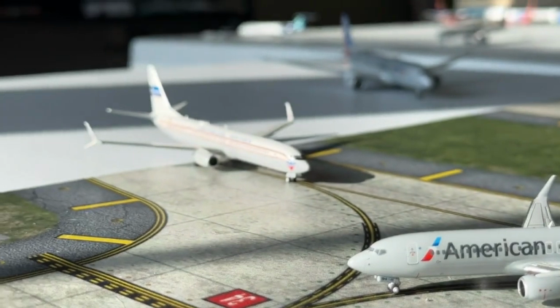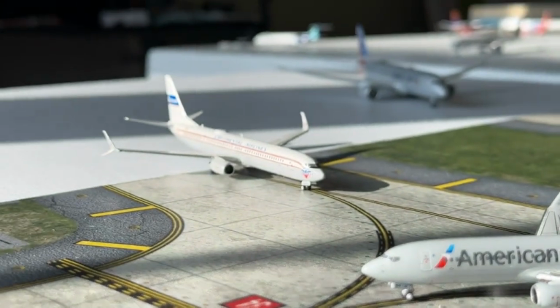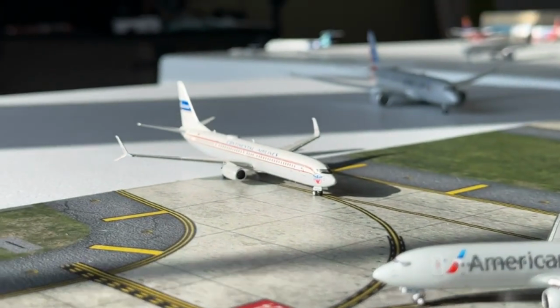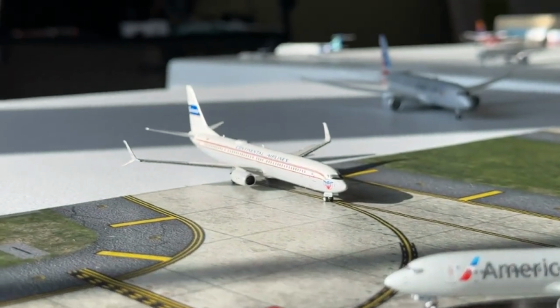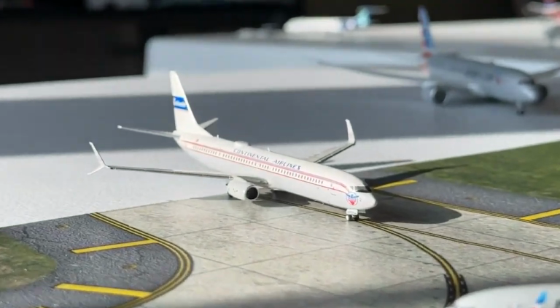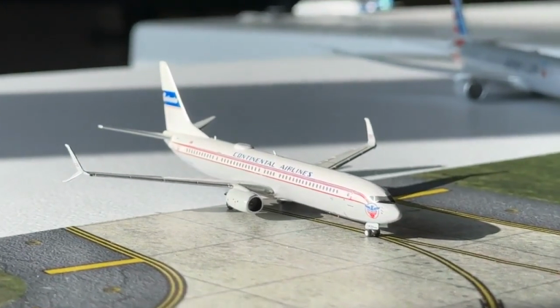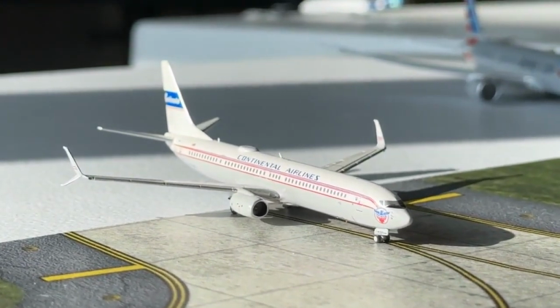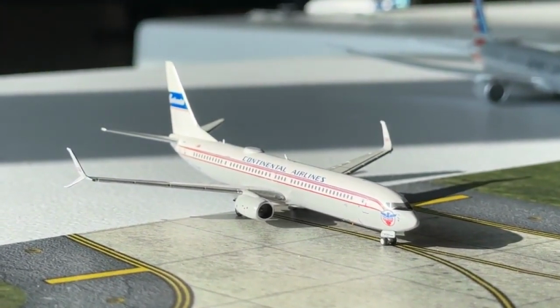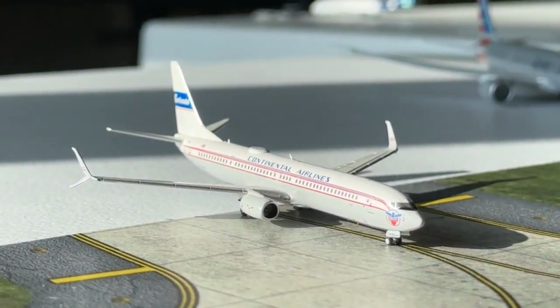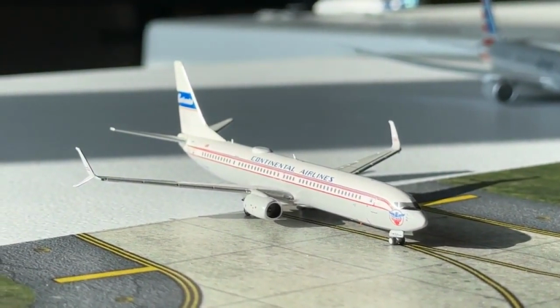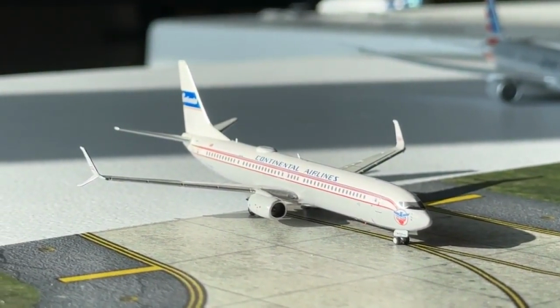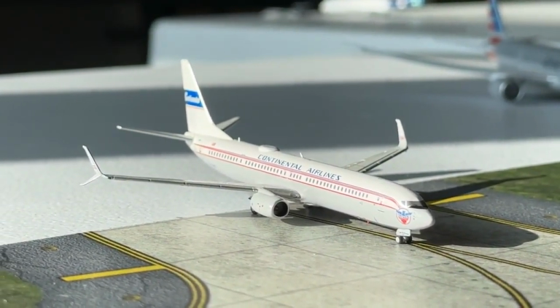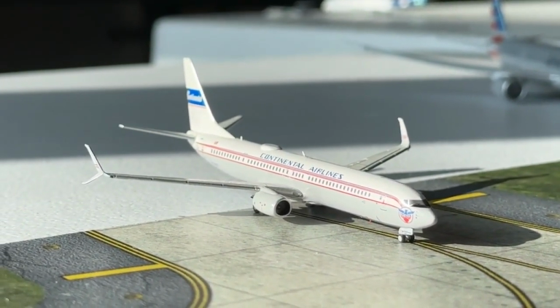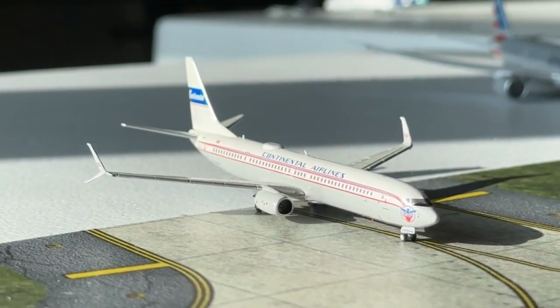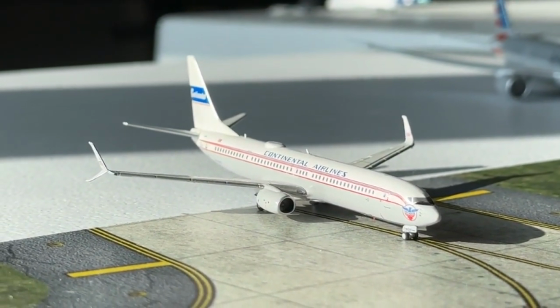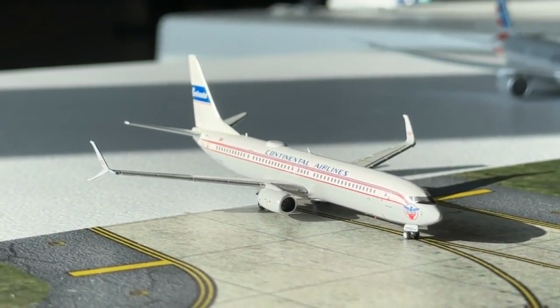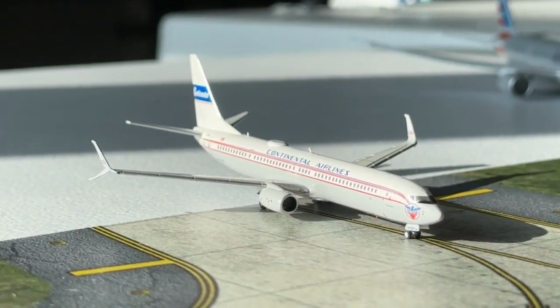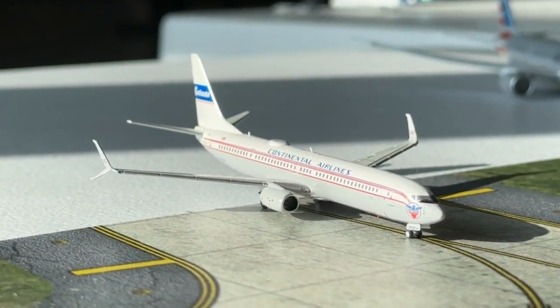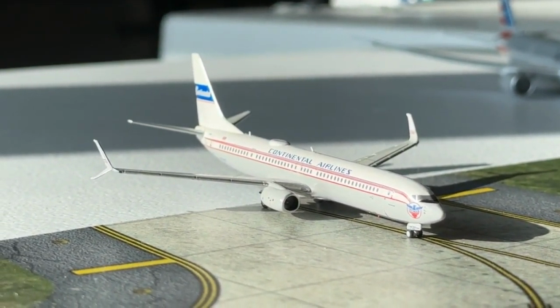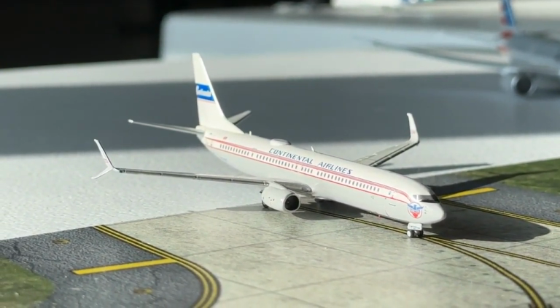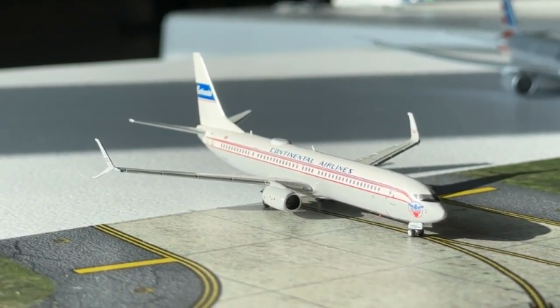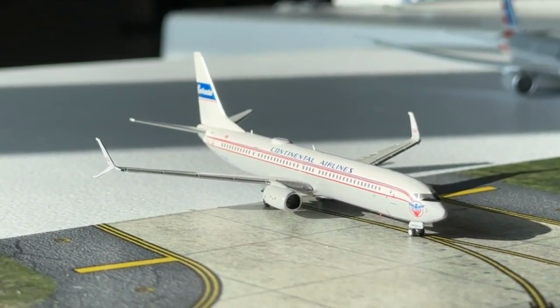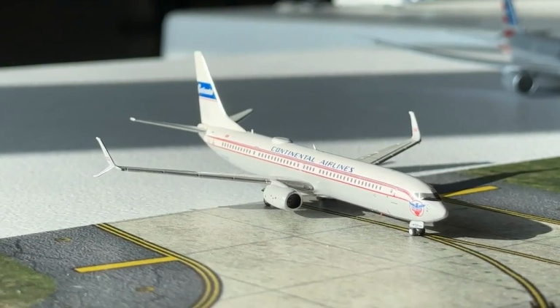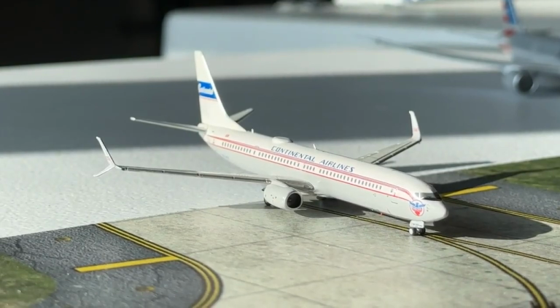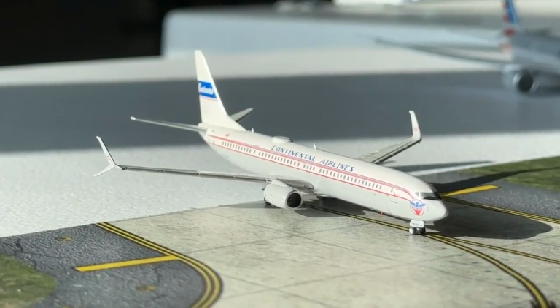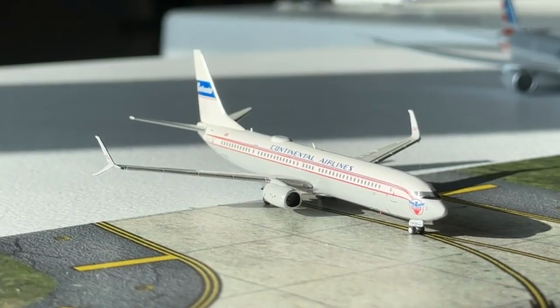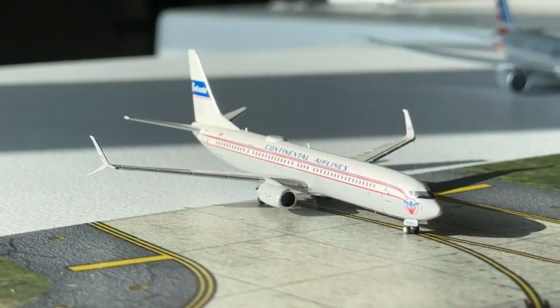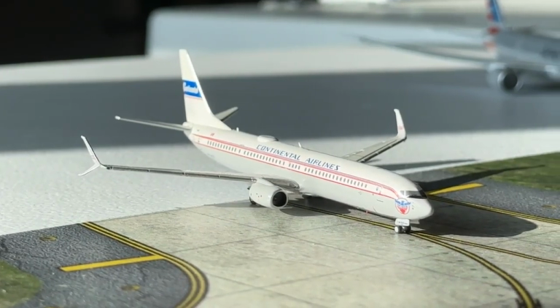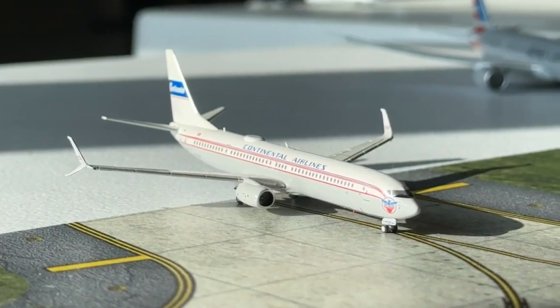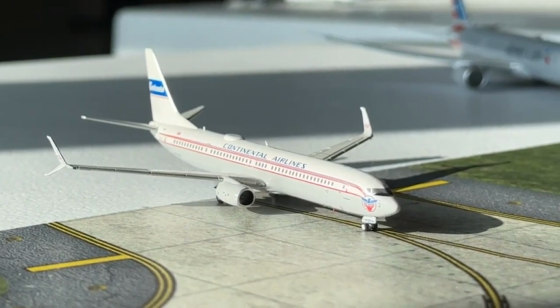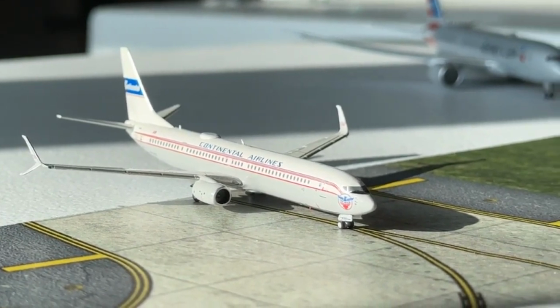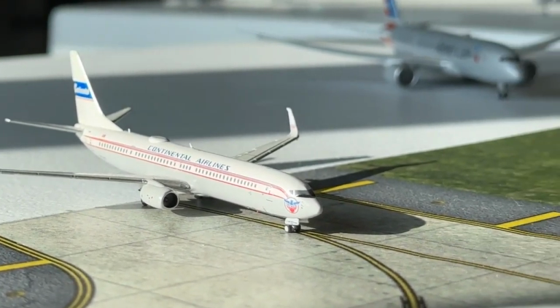Here's the United Airlines Boeing 737-900ER in the Continental Airlines retro livery, coming in from Fort Myers and now heading over to Denver.